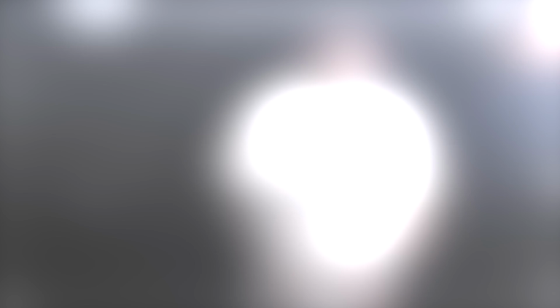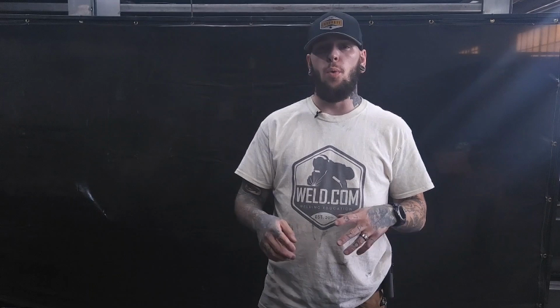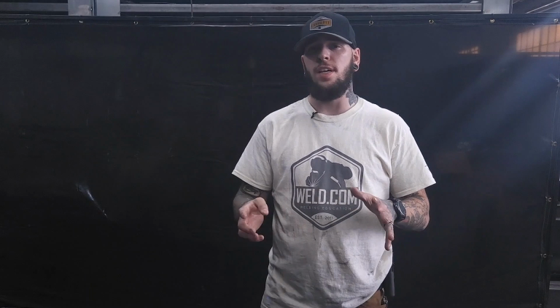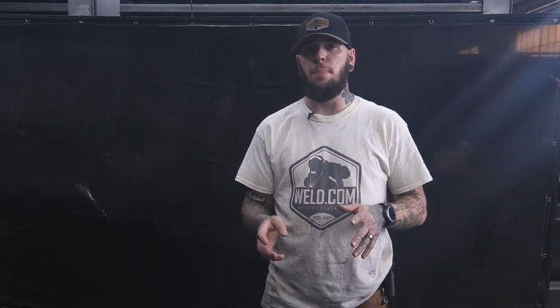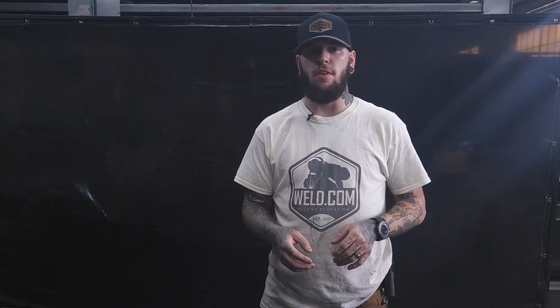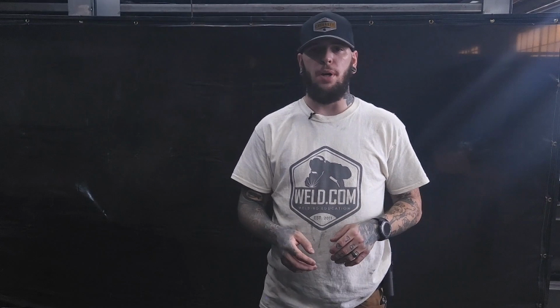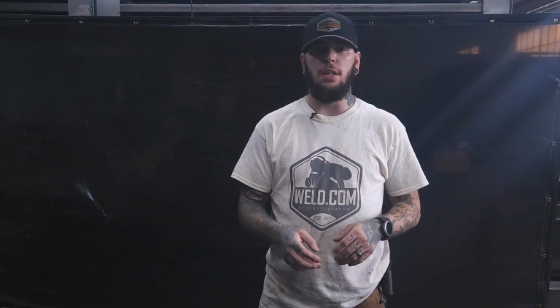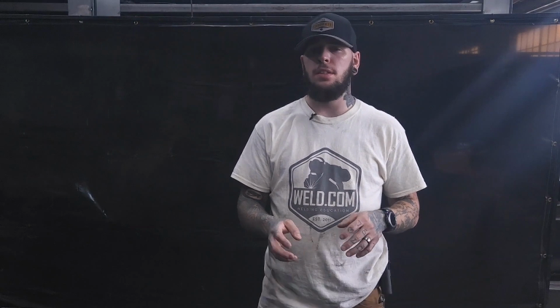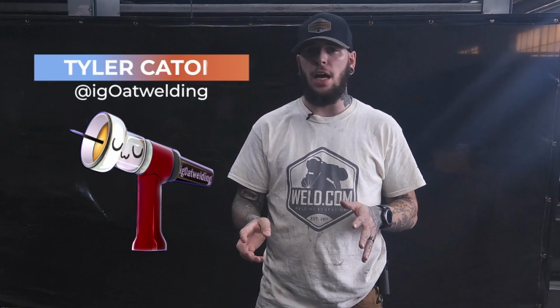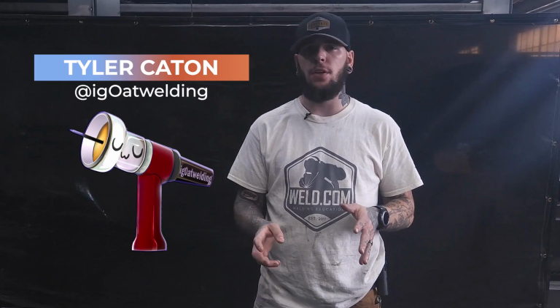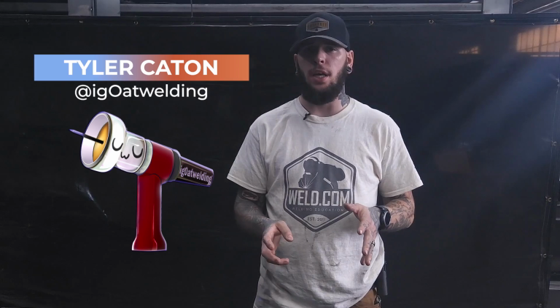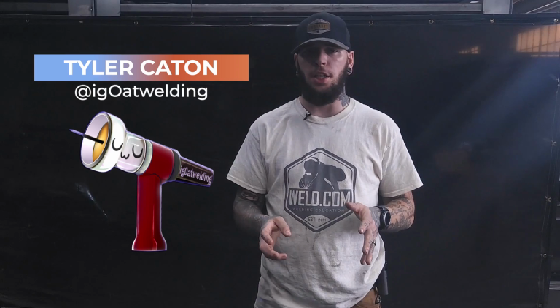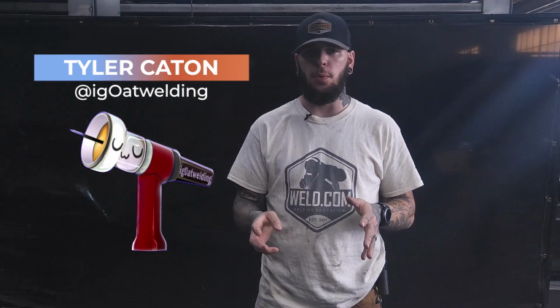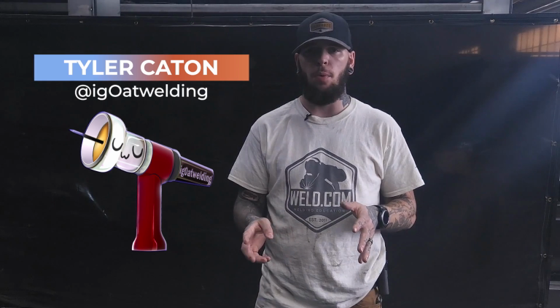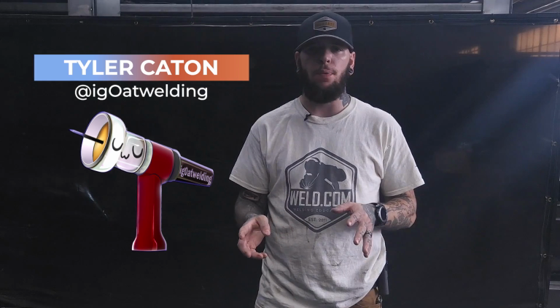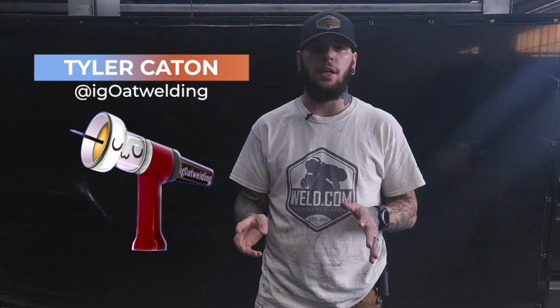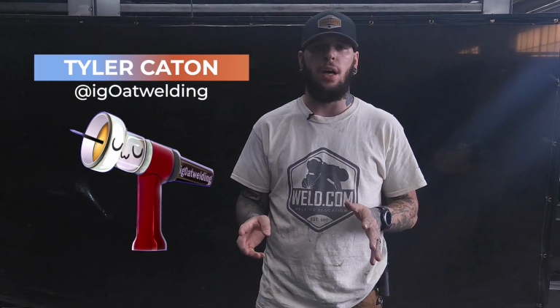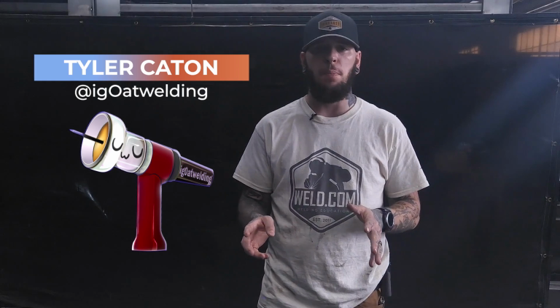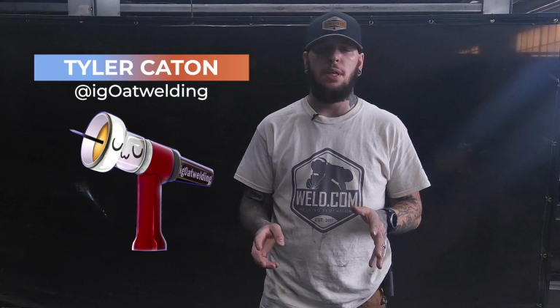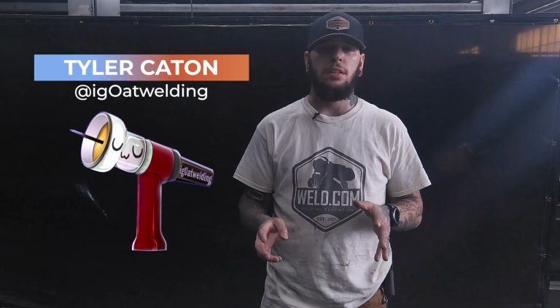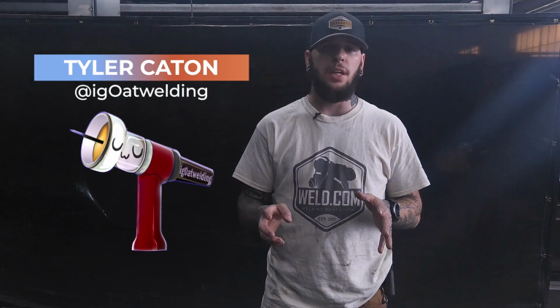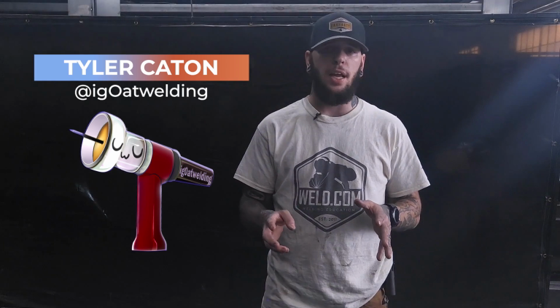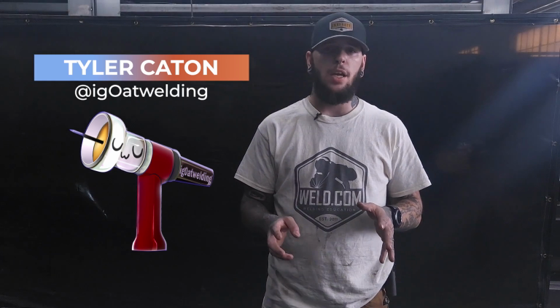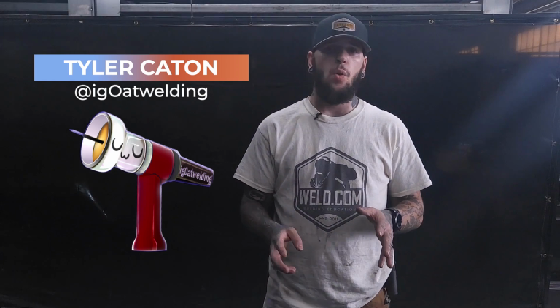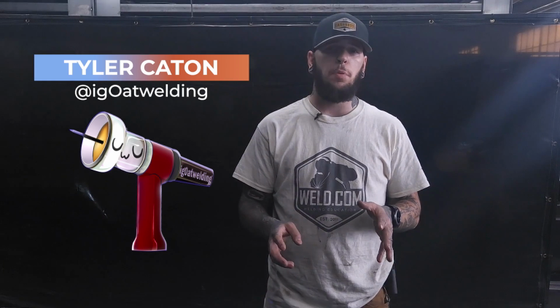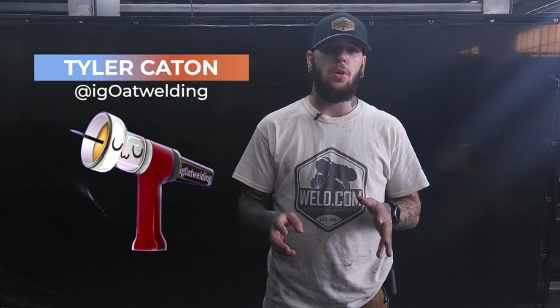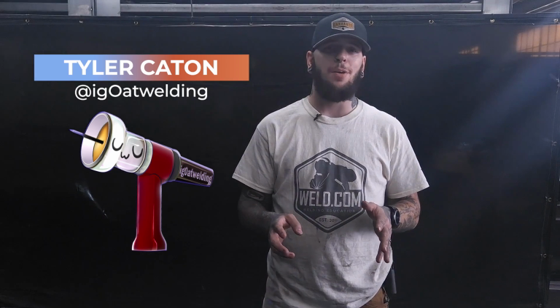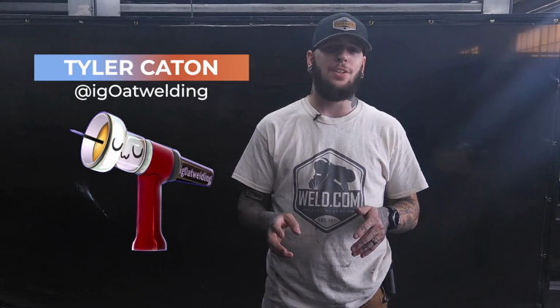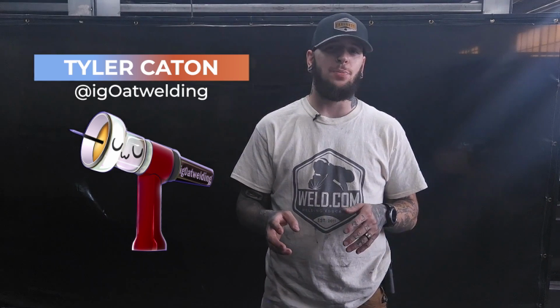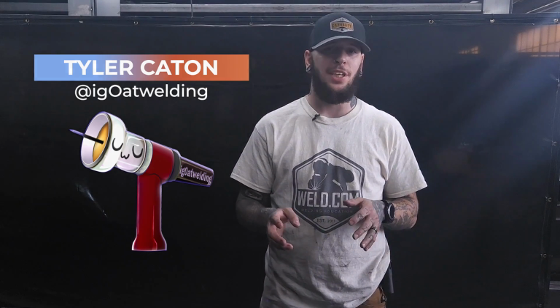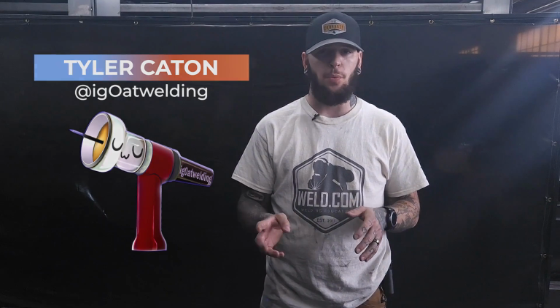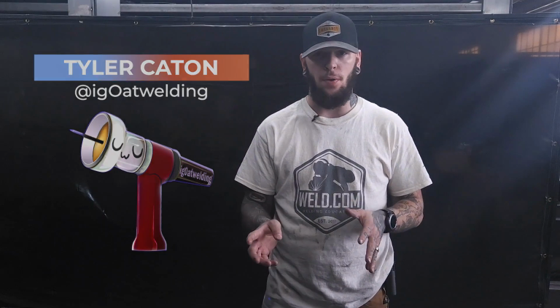What's up, everybody? Tyler Caton here with Weld.com. Today we're going to be talking about some TIG welding.